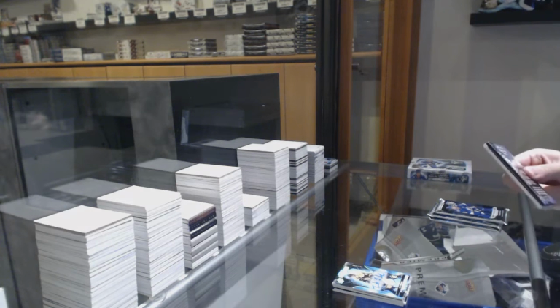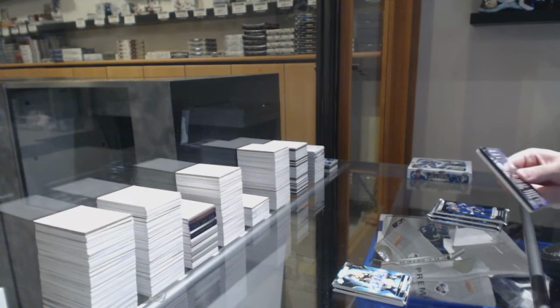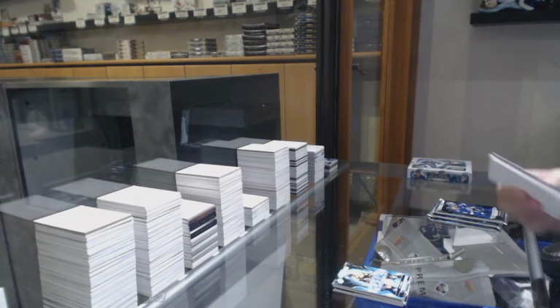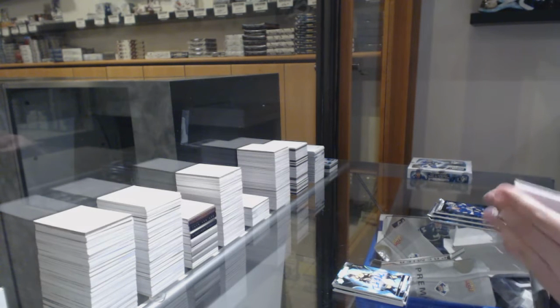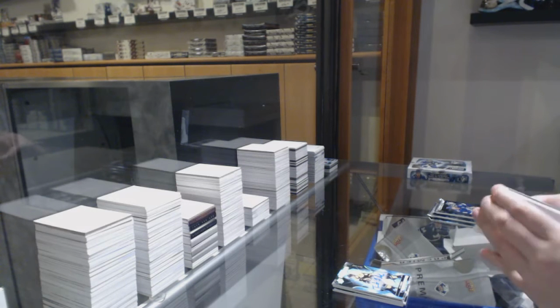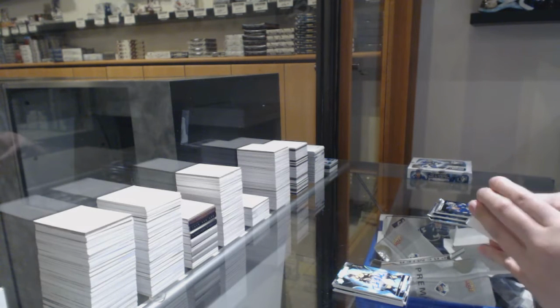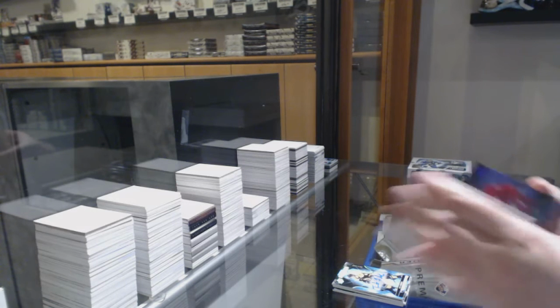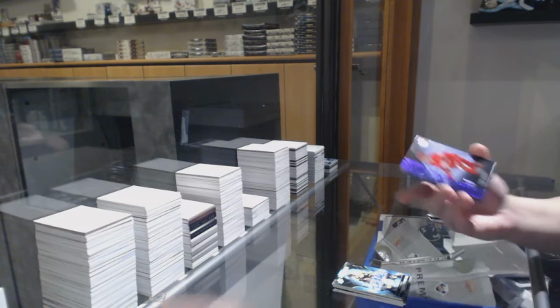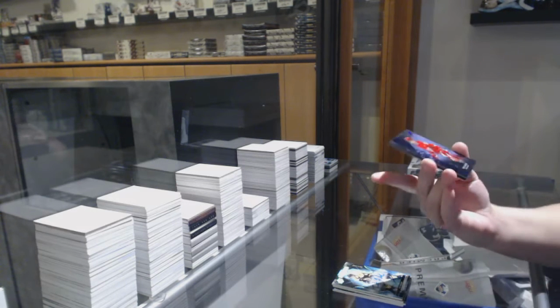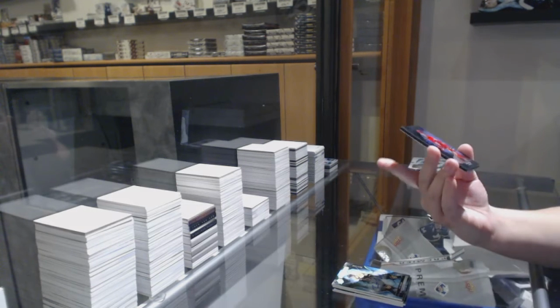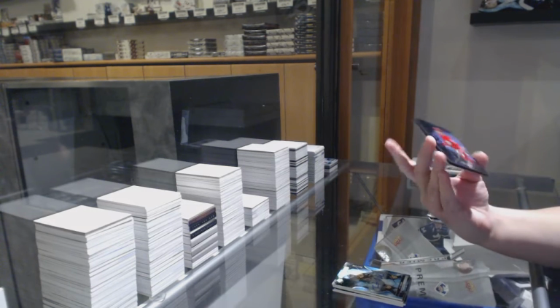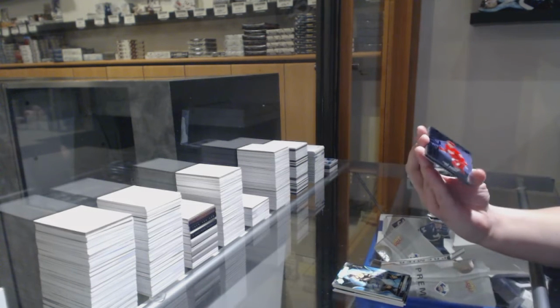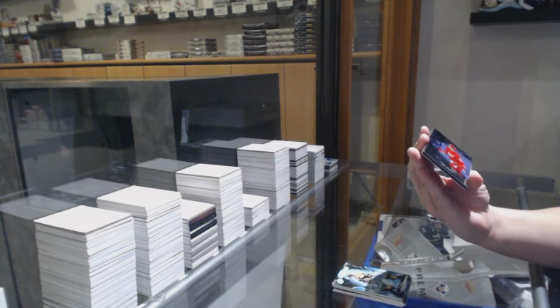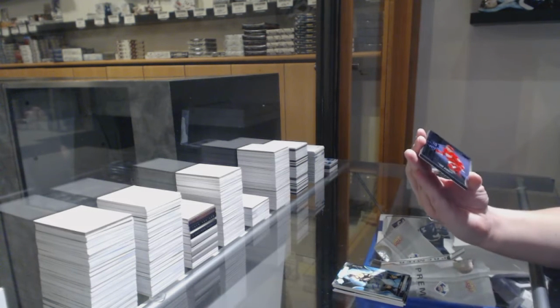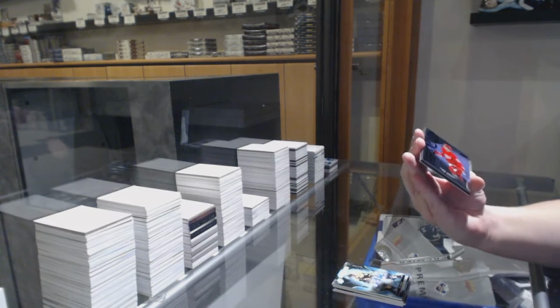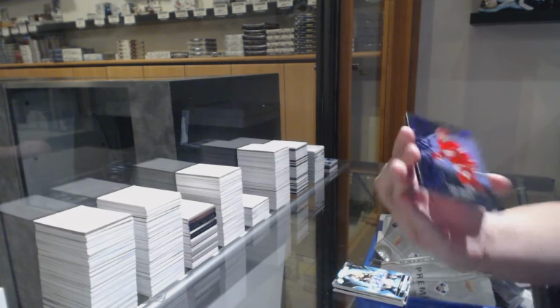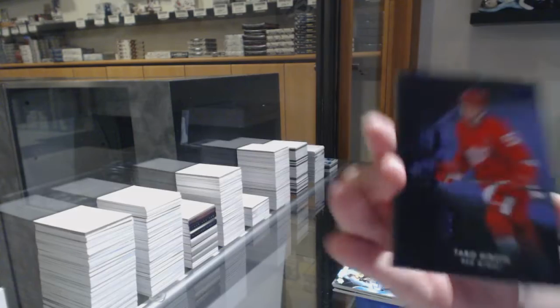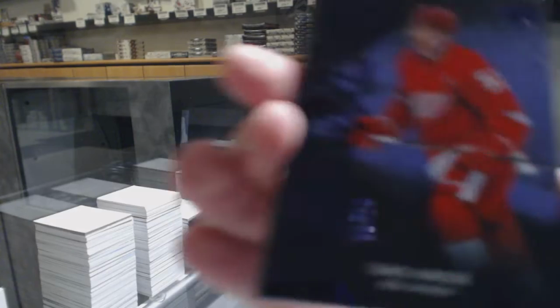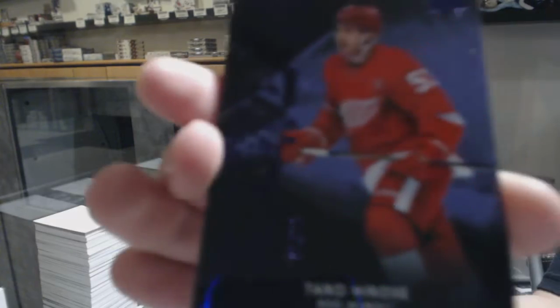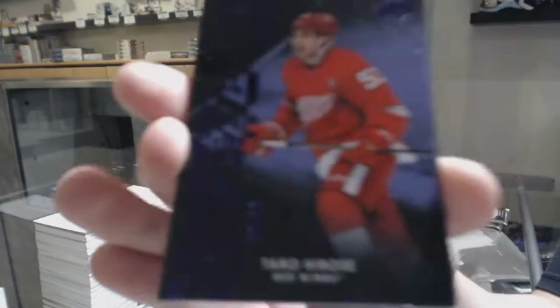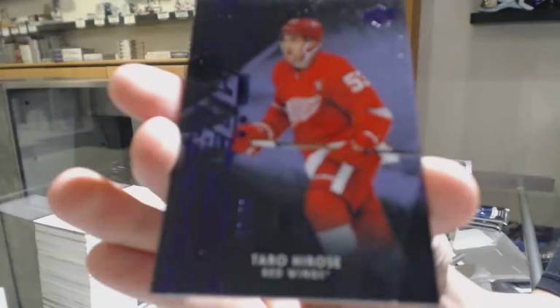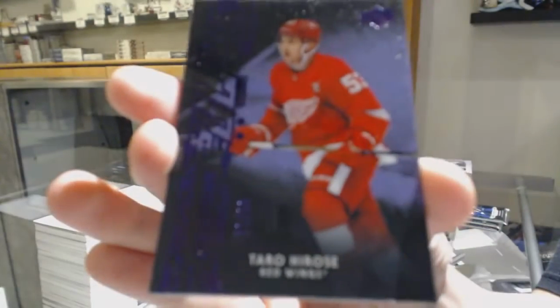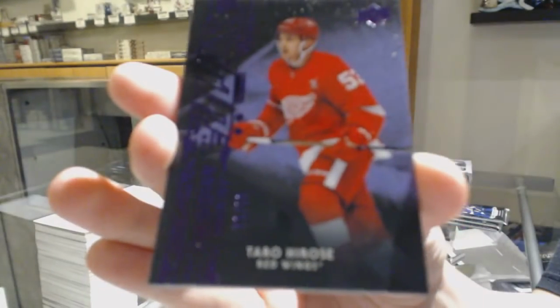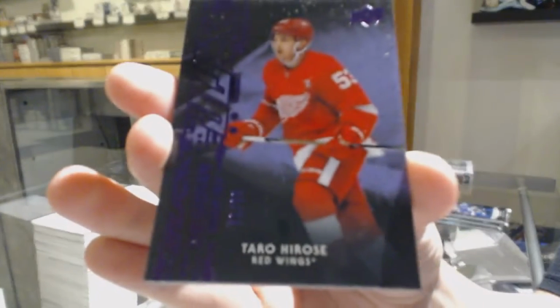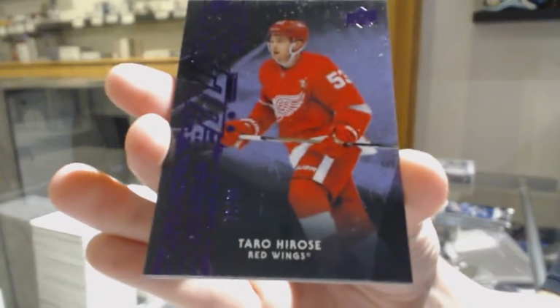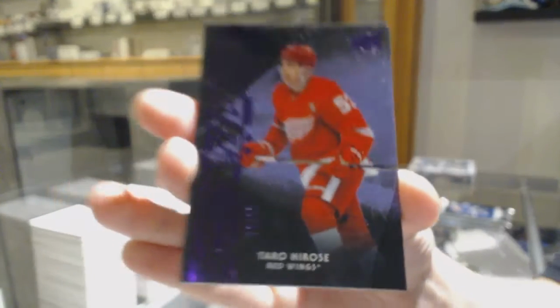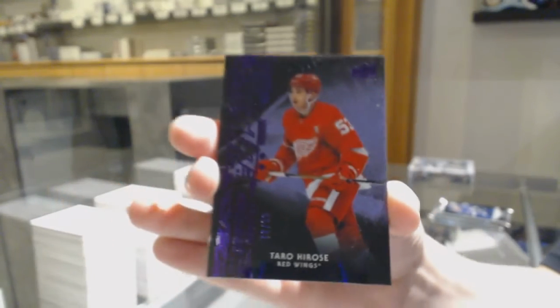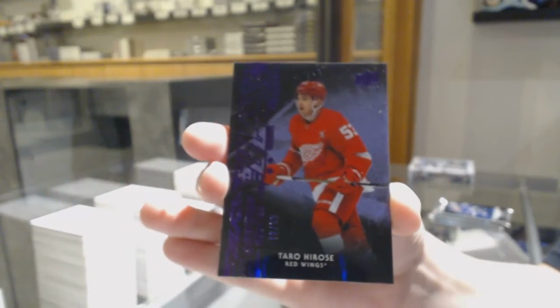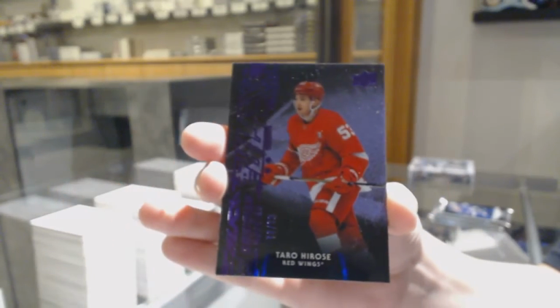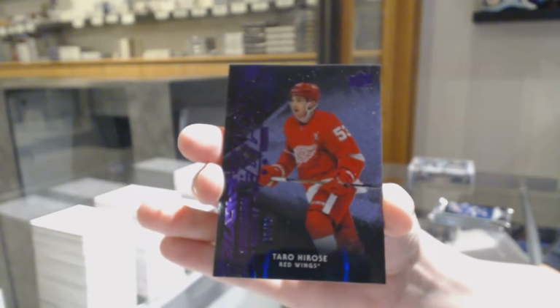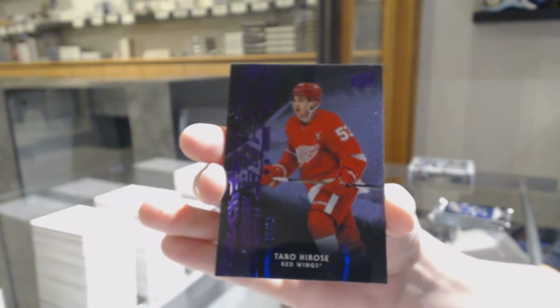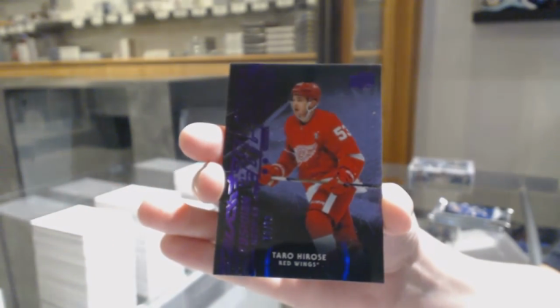We've got a purple Obsidian rookie number 99, Taro Hirose for the Detroit Red Wings.